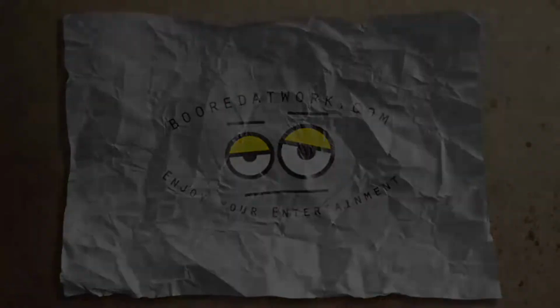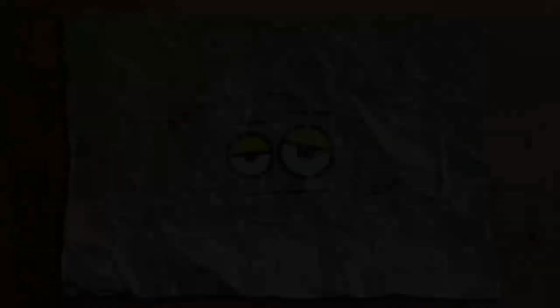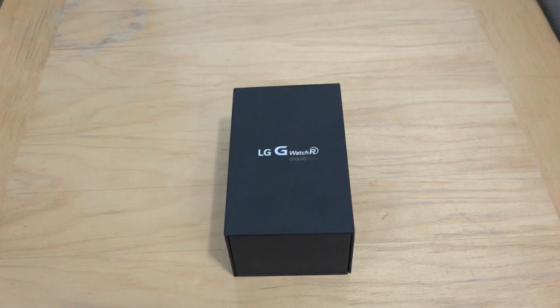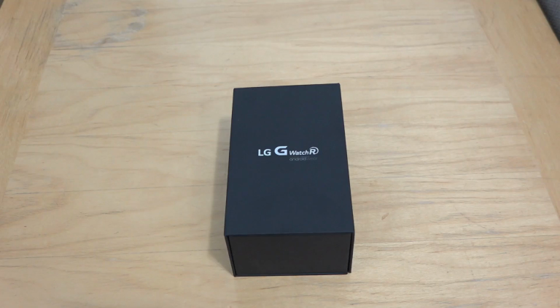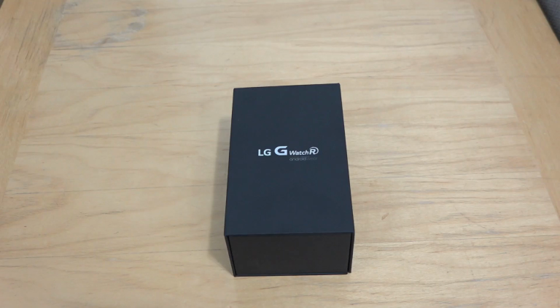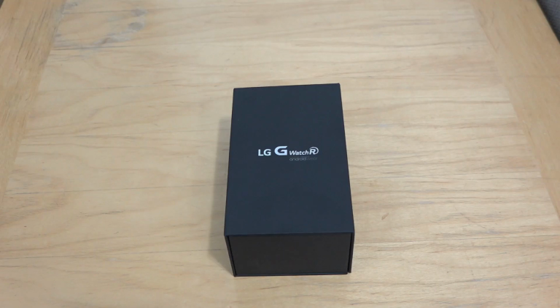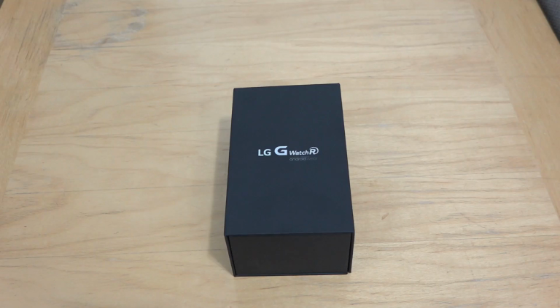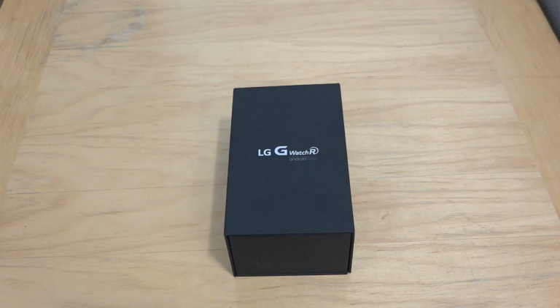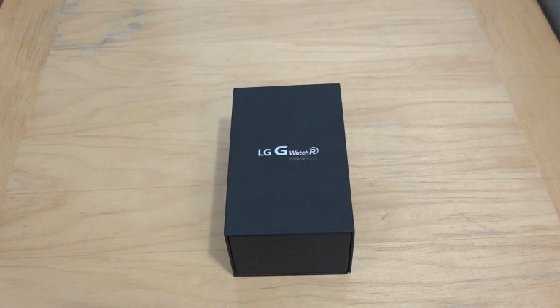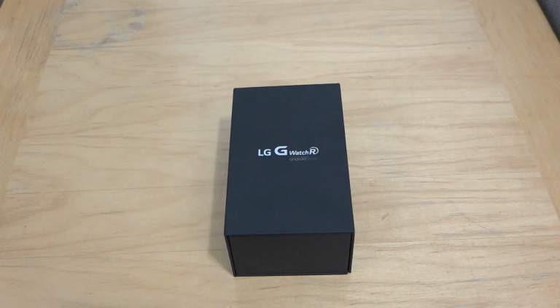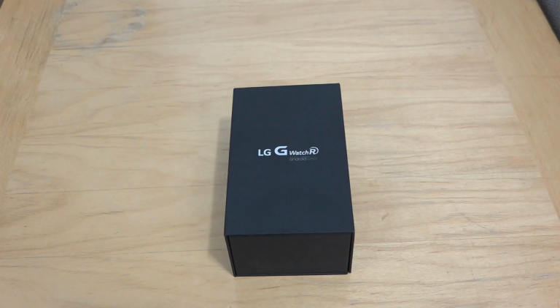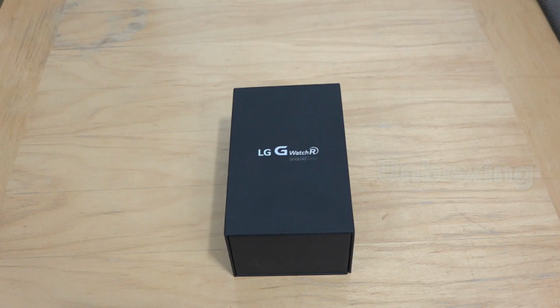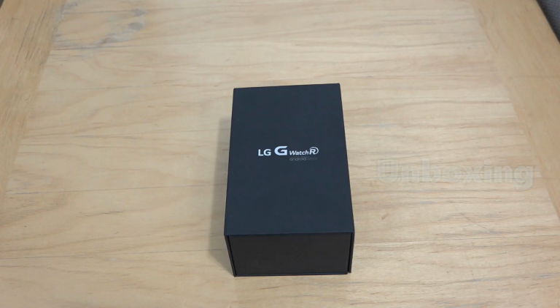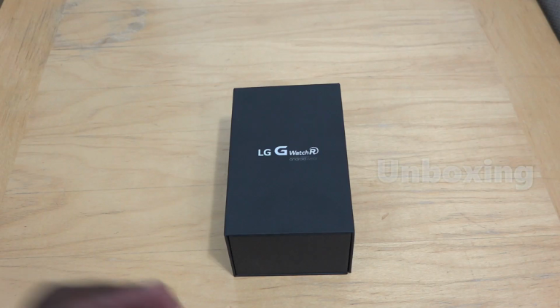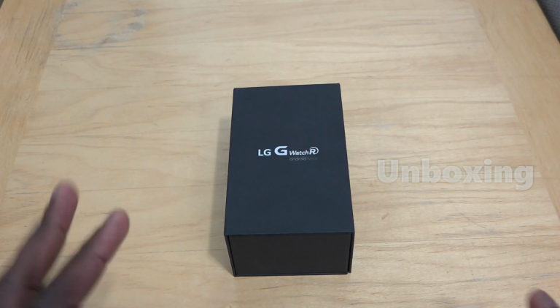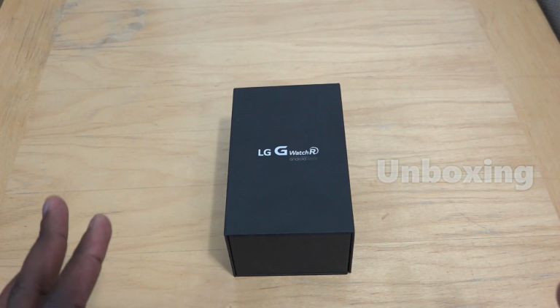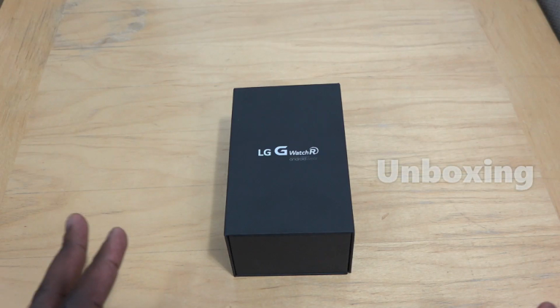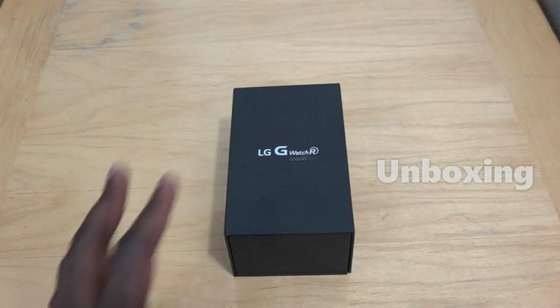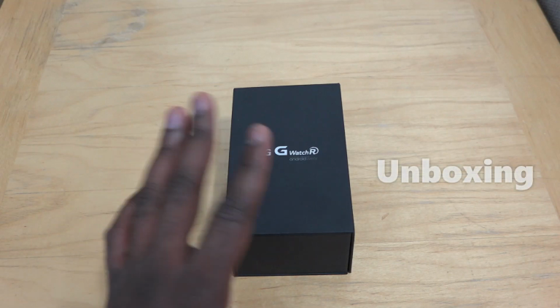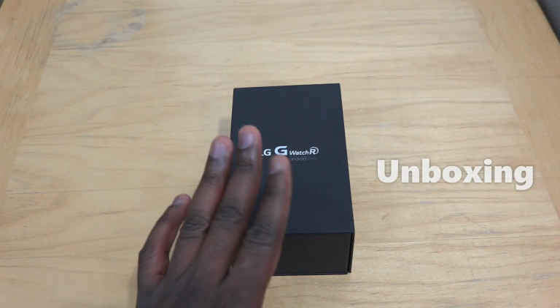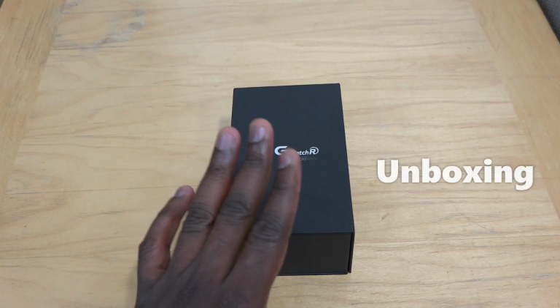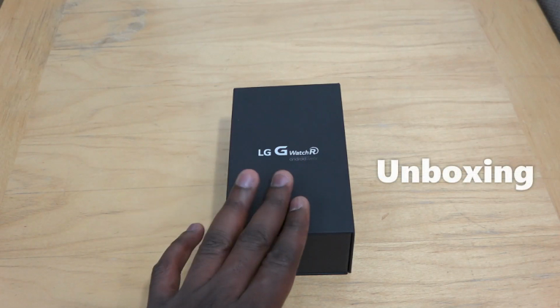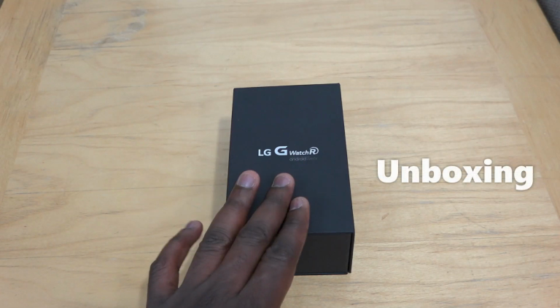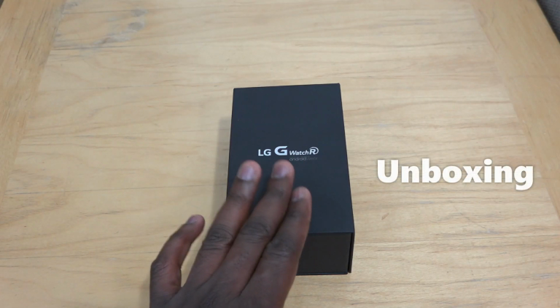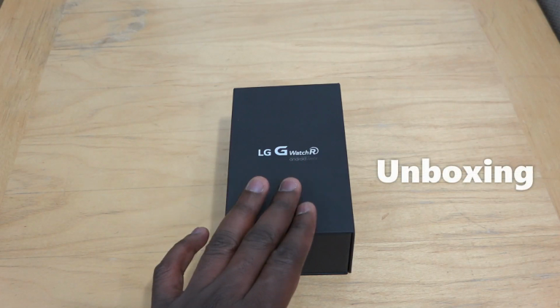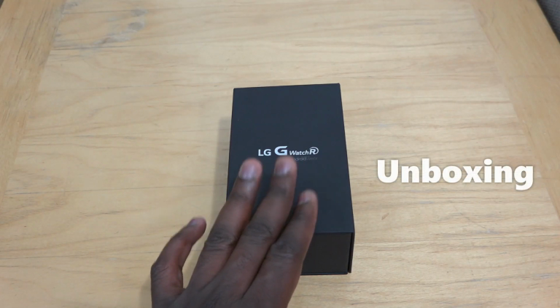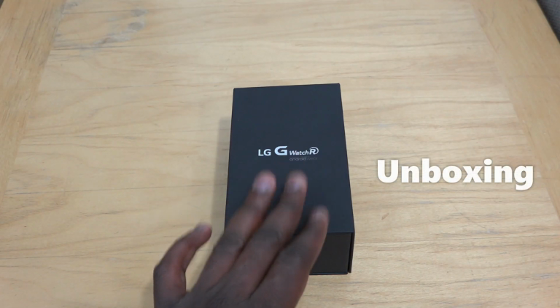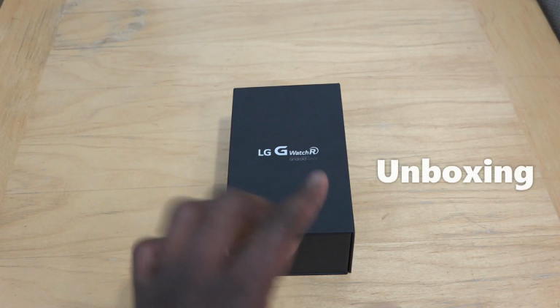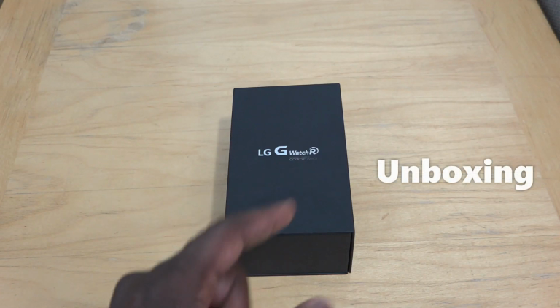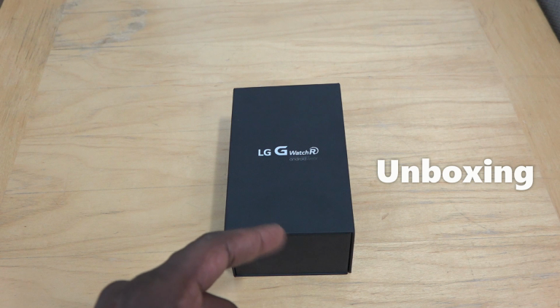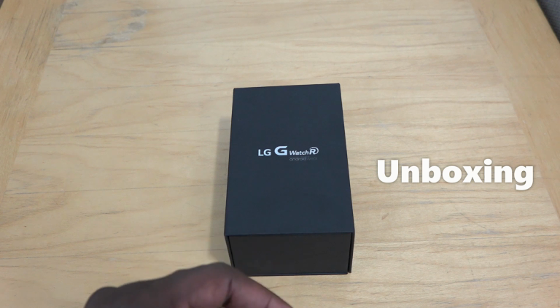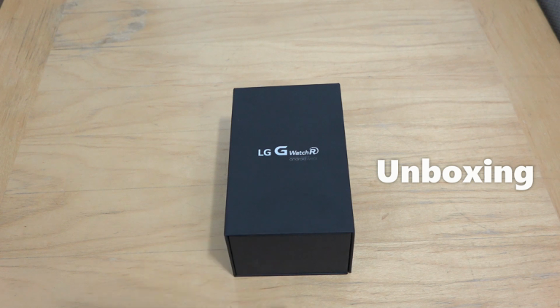Hi guys, Thunder E here and welcome to our unboxing of the LG G Watch R.